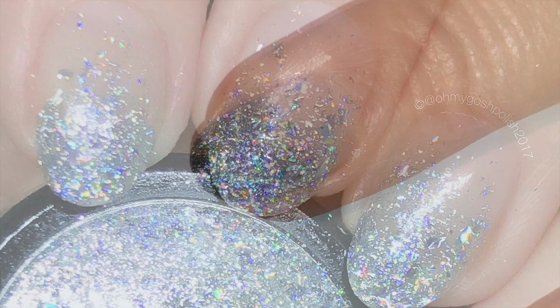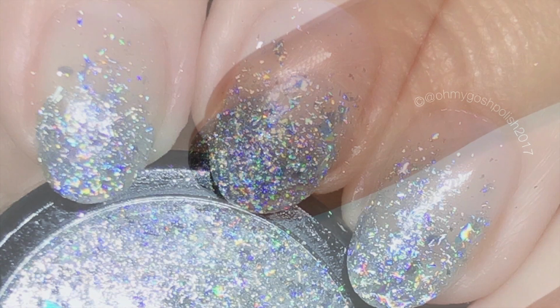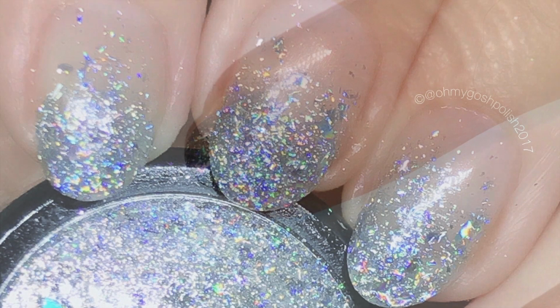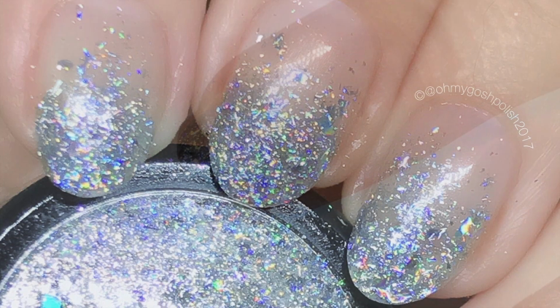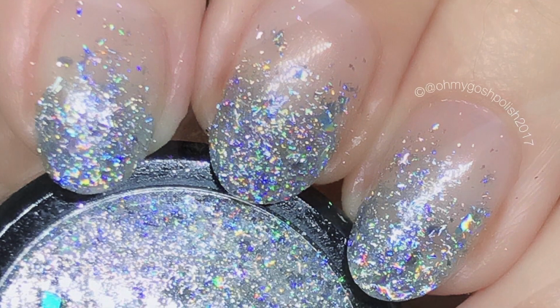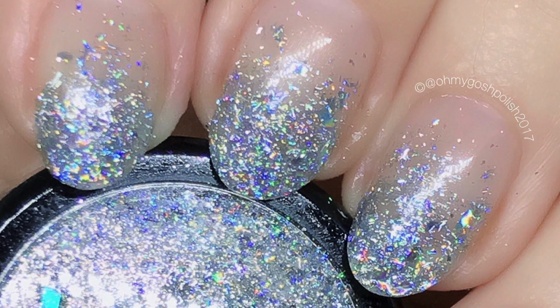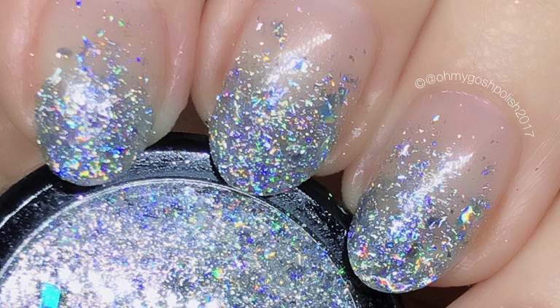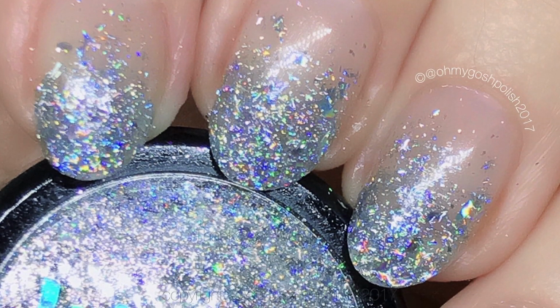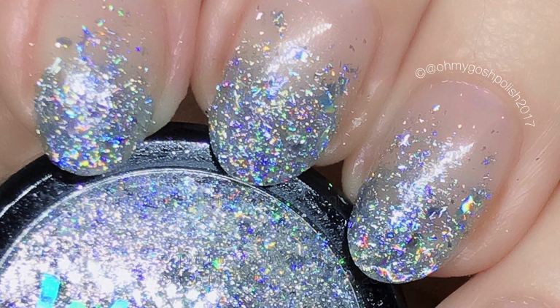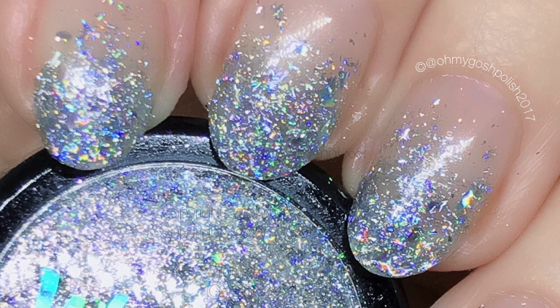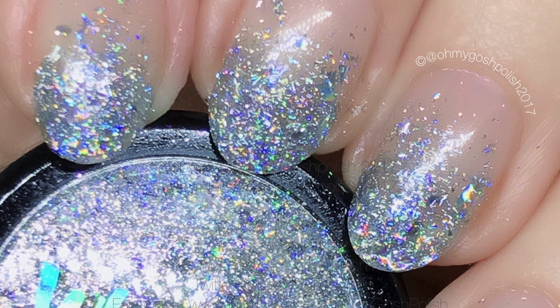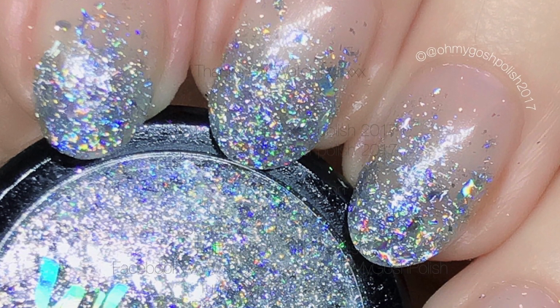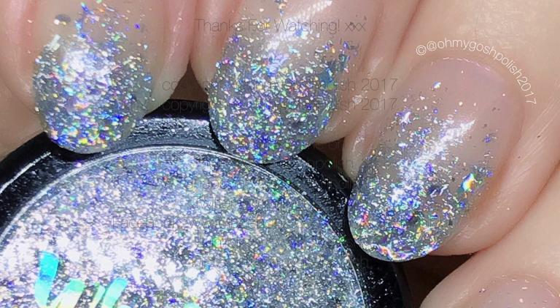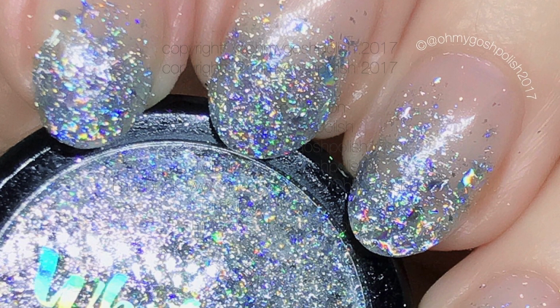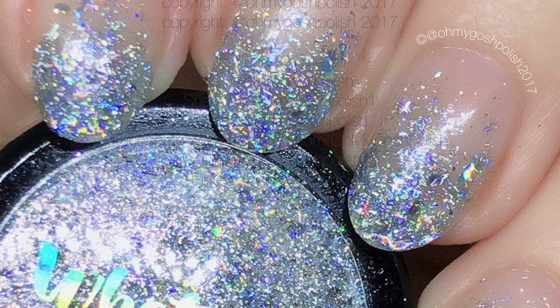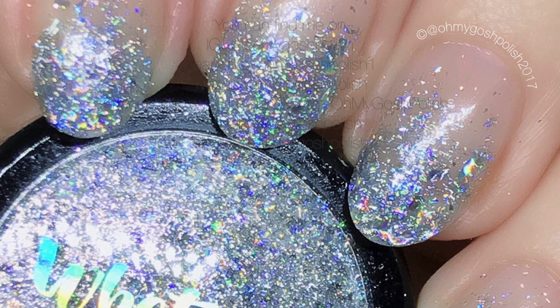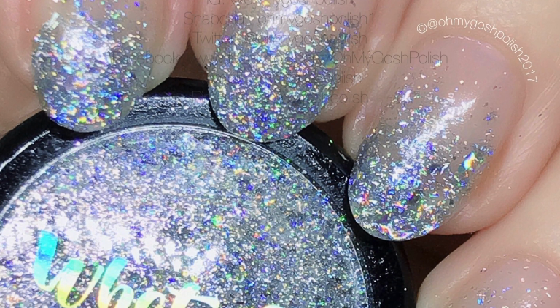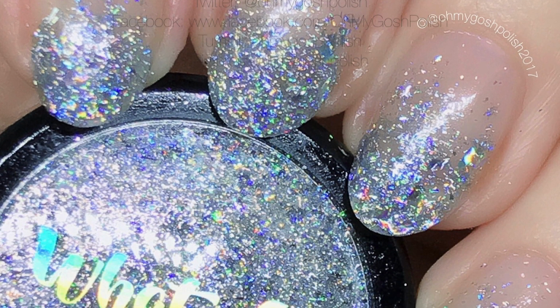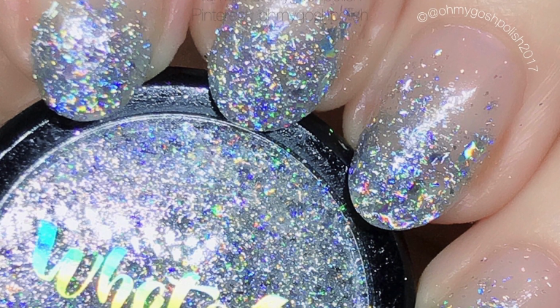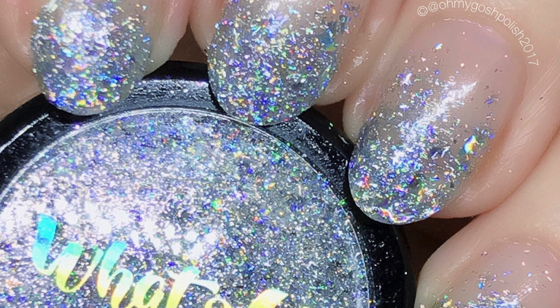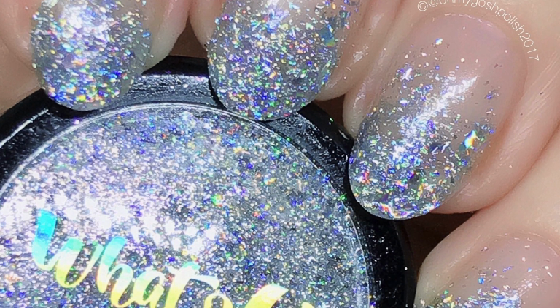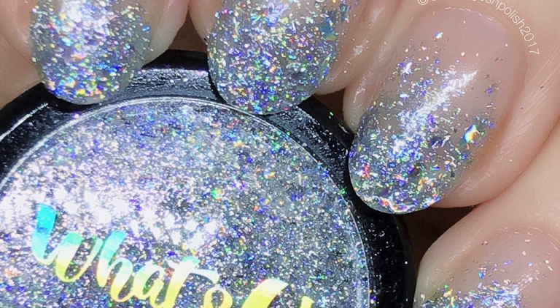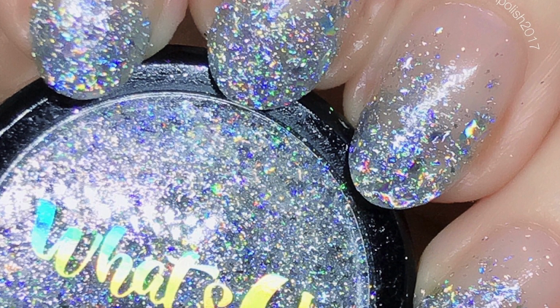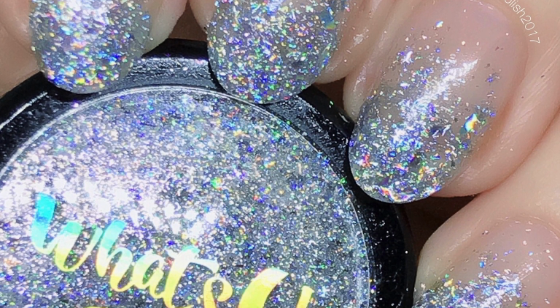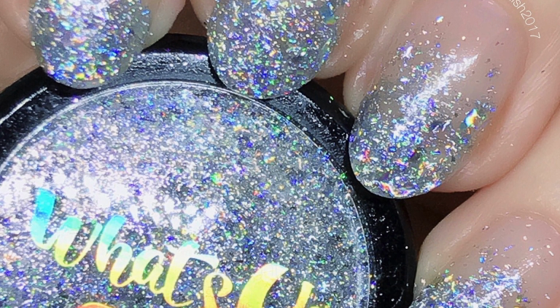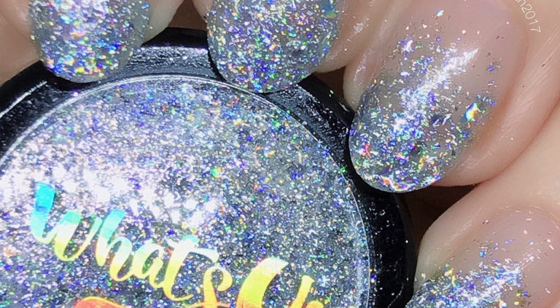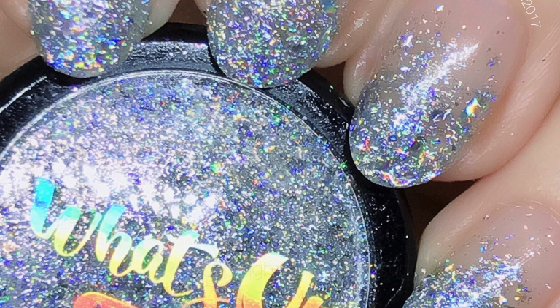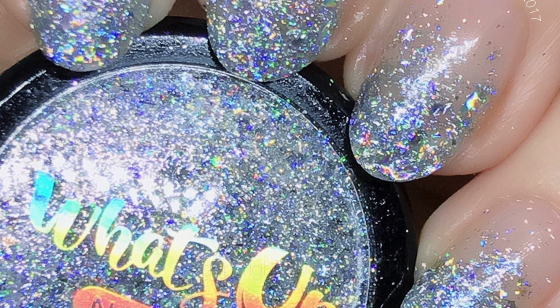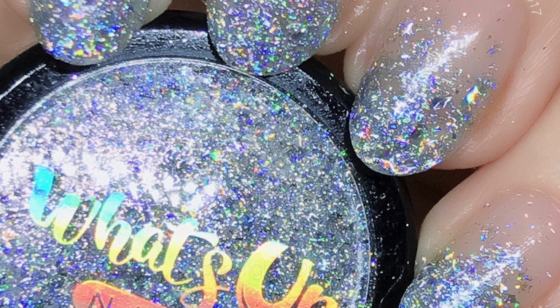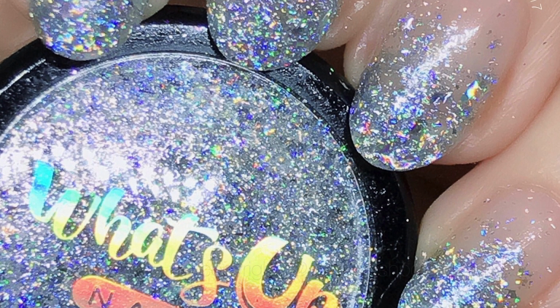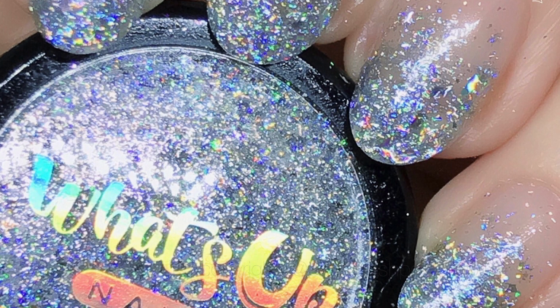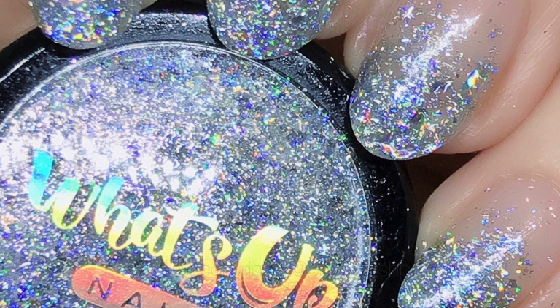That's it for this one! I really hope you liked it — it is so pretty, so holographic, so rainbowy. It's just yum!